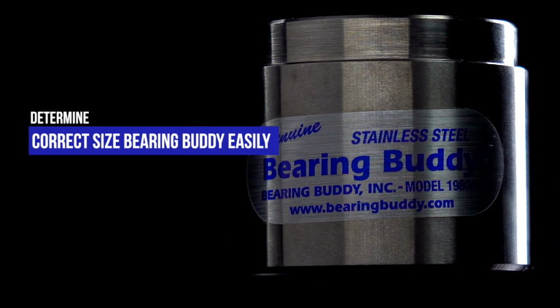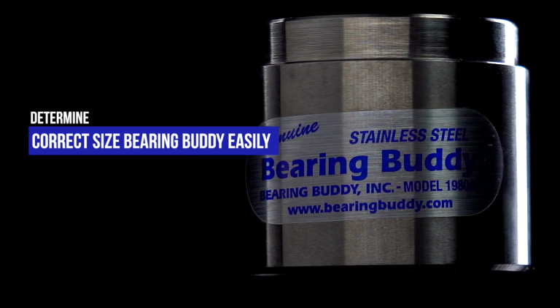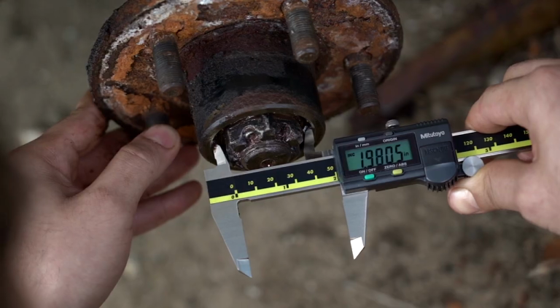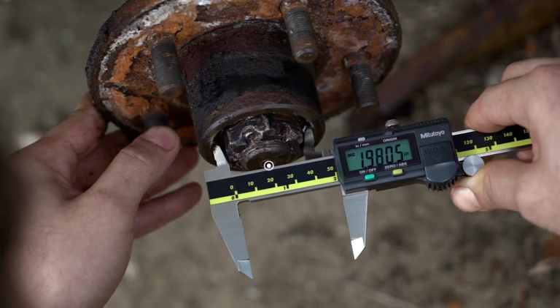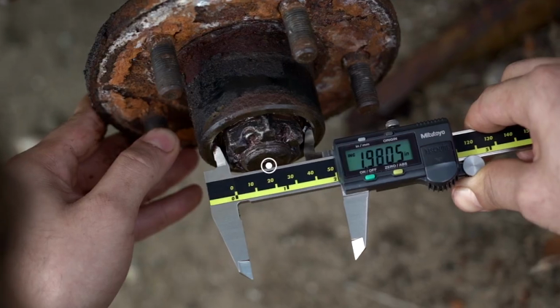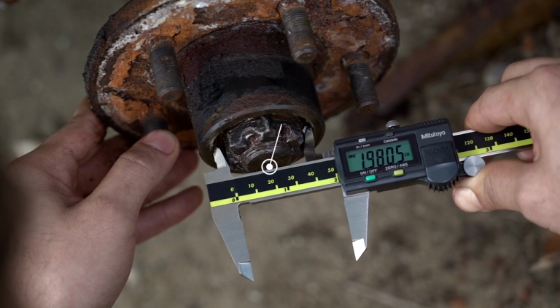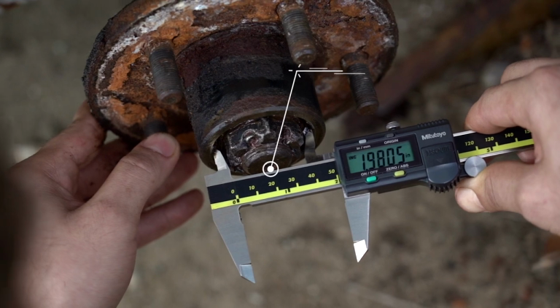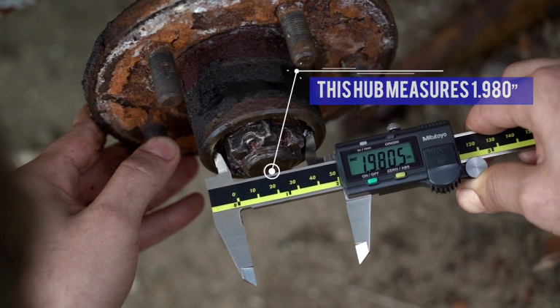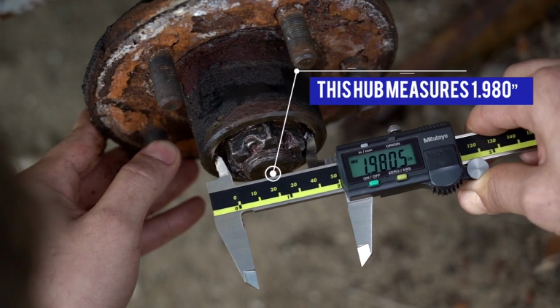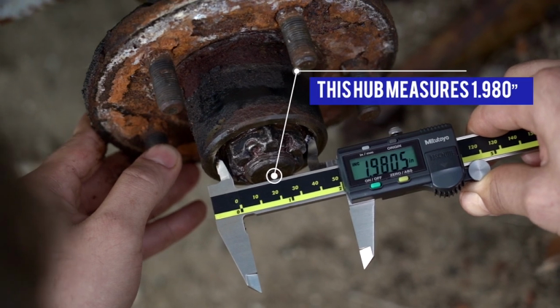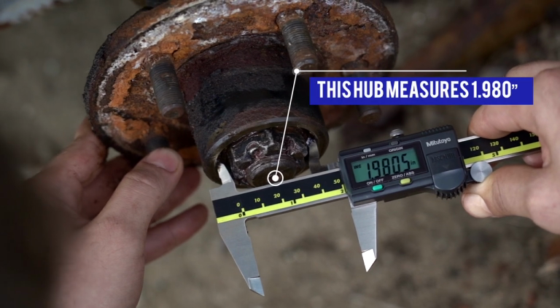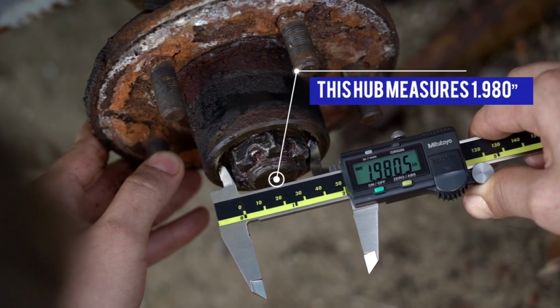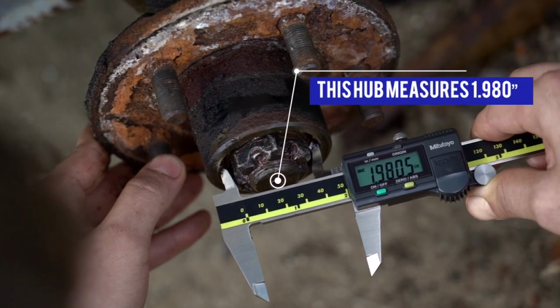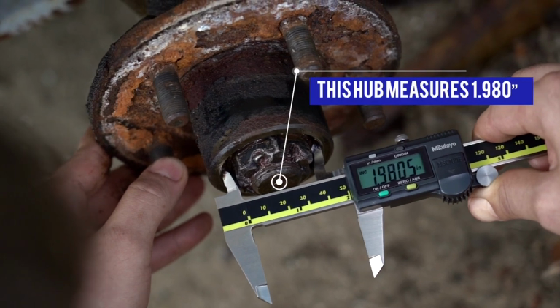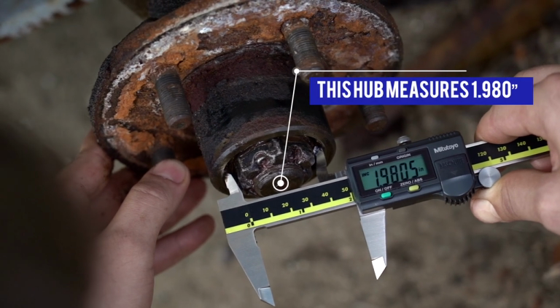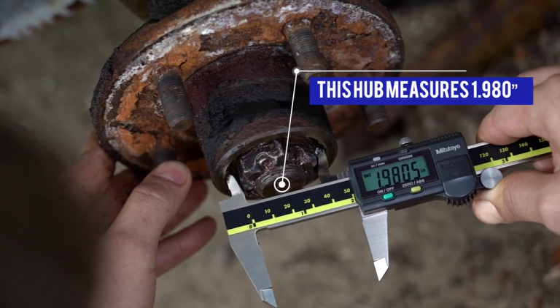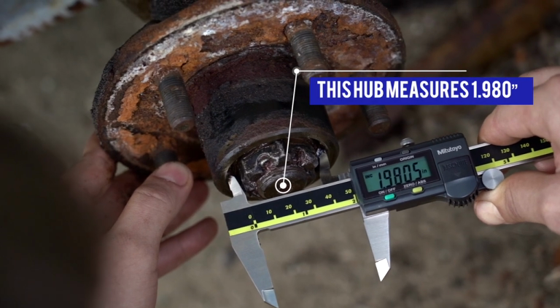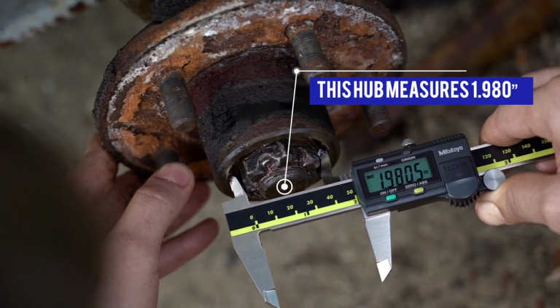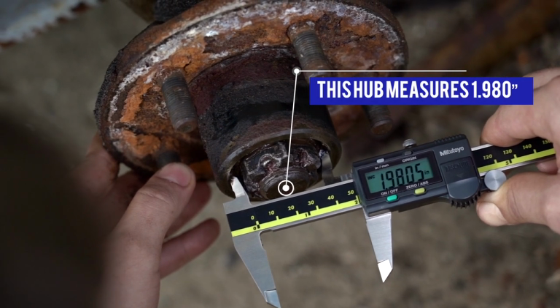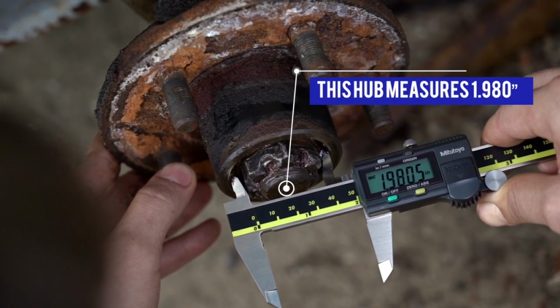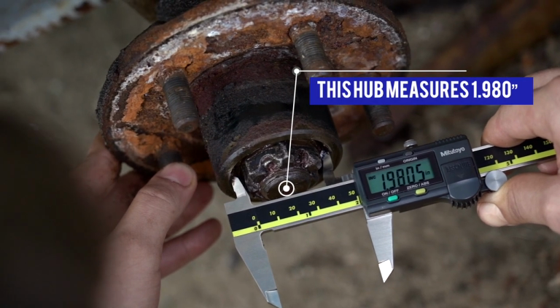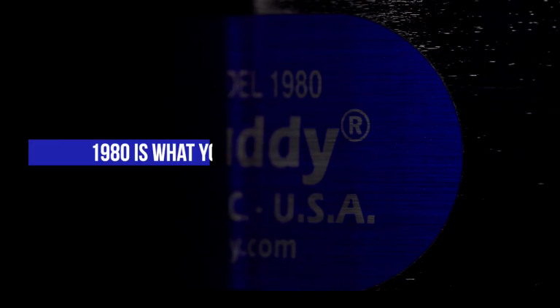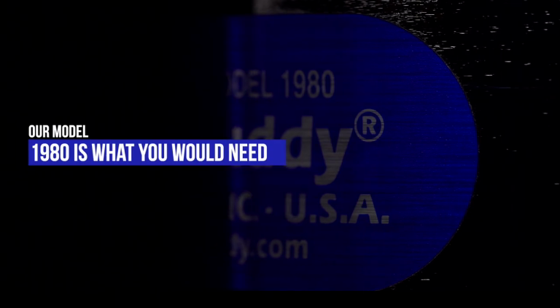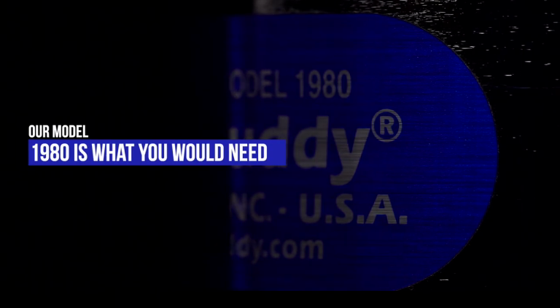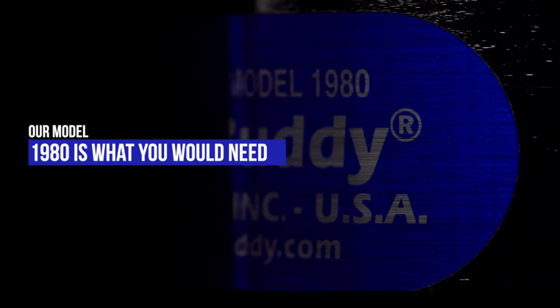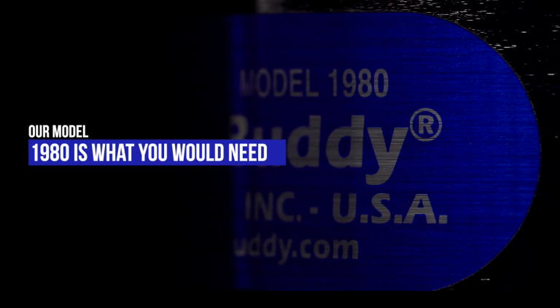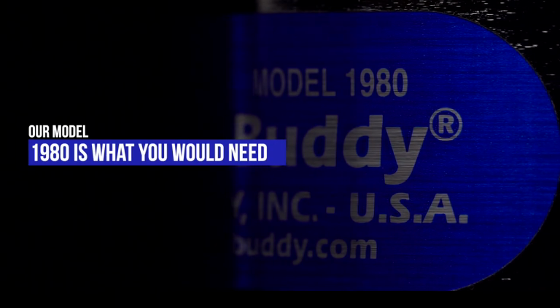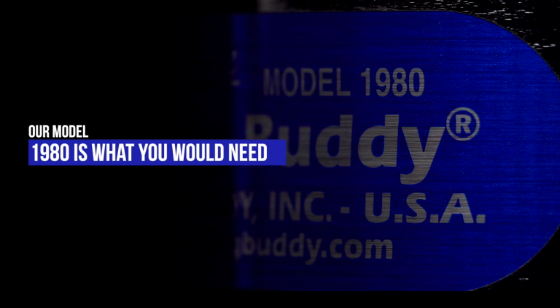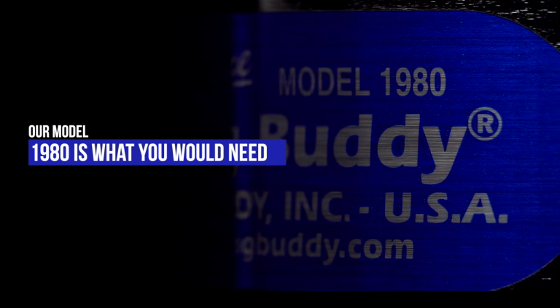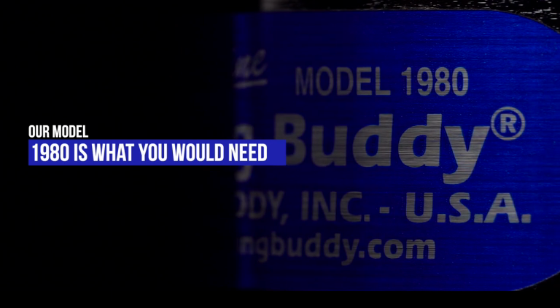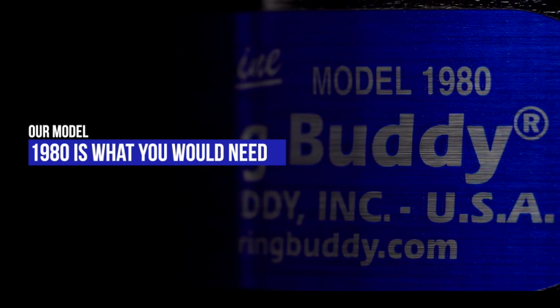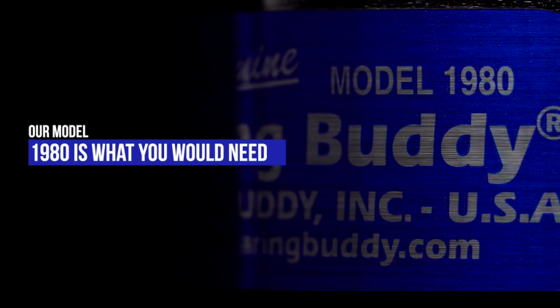For example, this hub measurement is 1.980 inches, so model 1980 is what you would need.